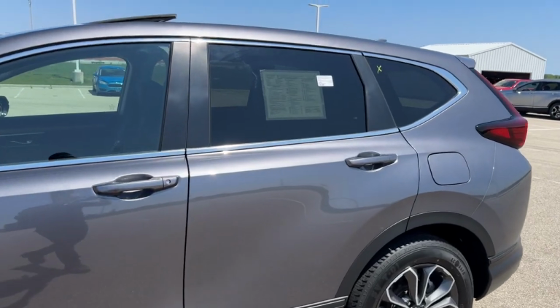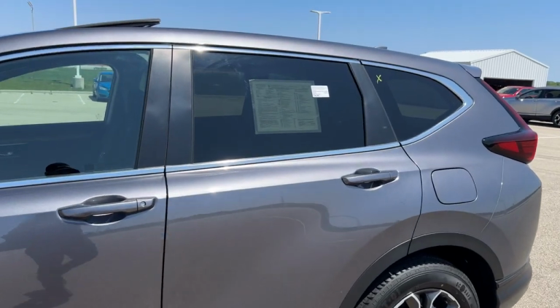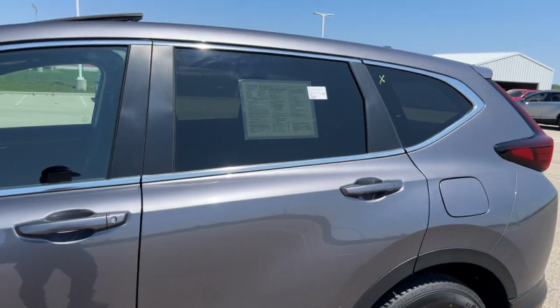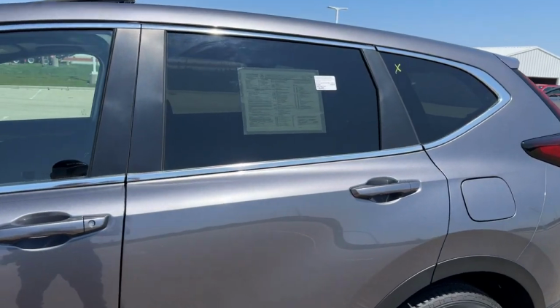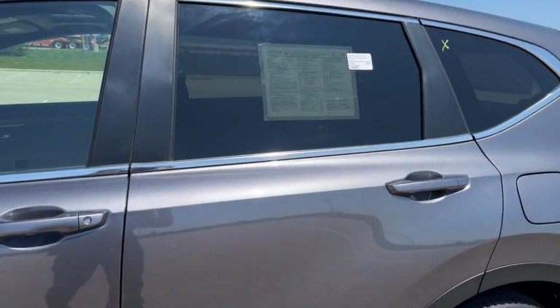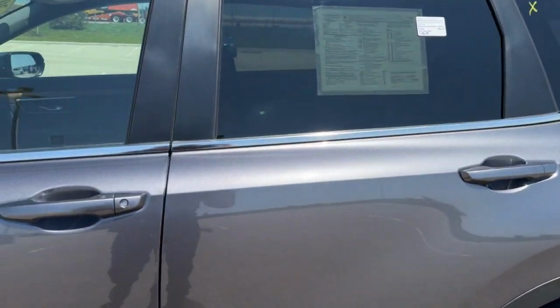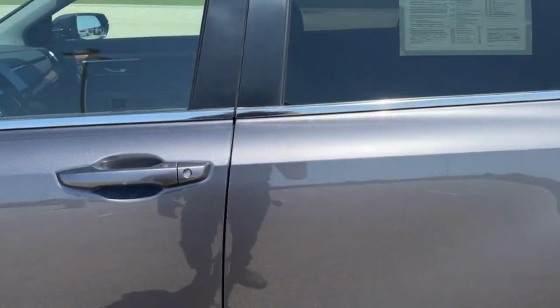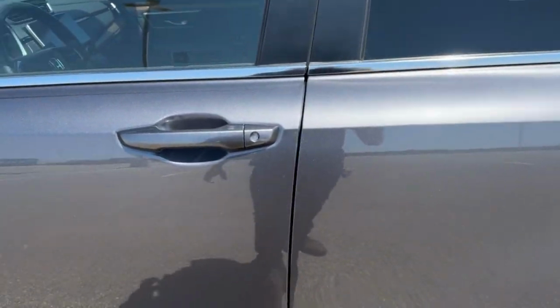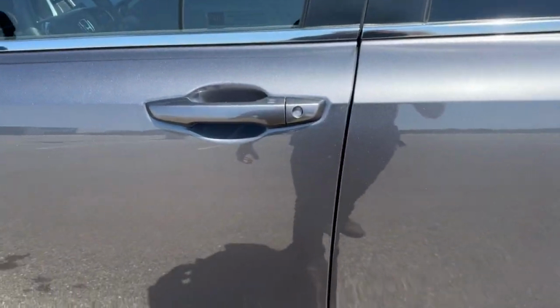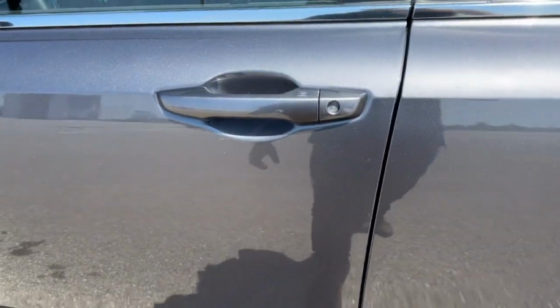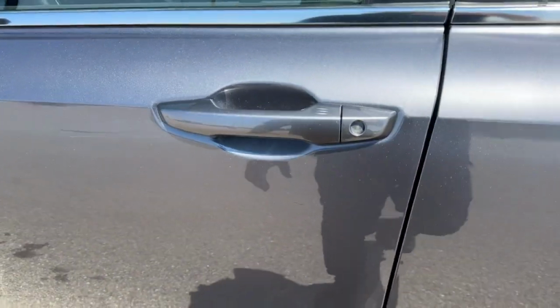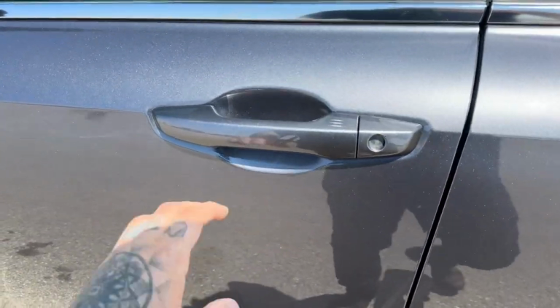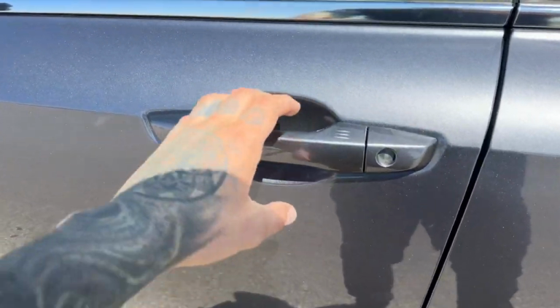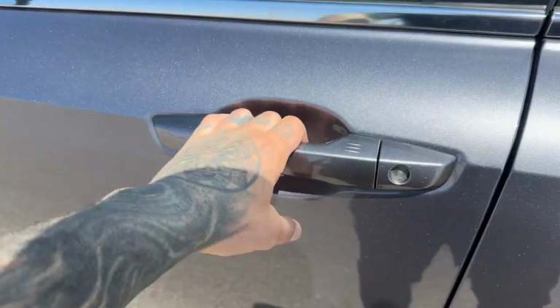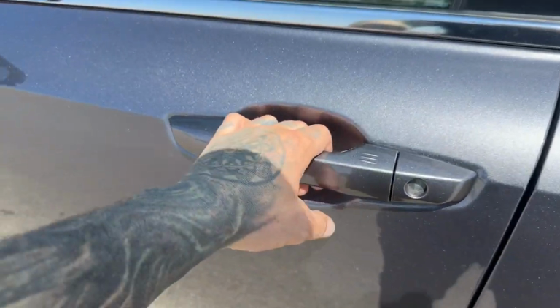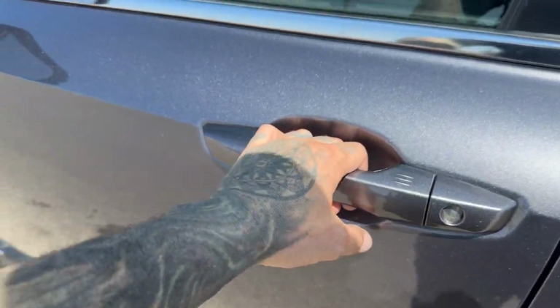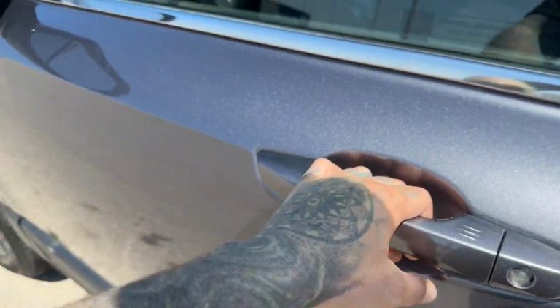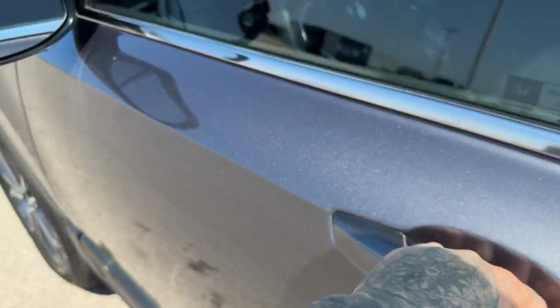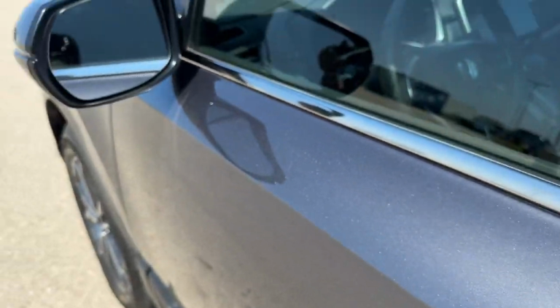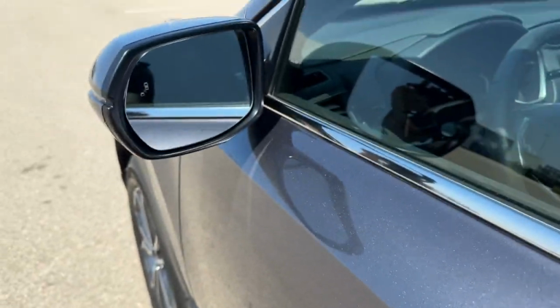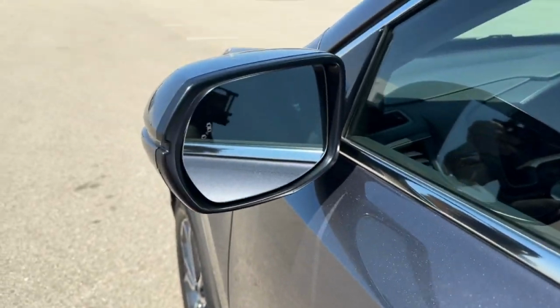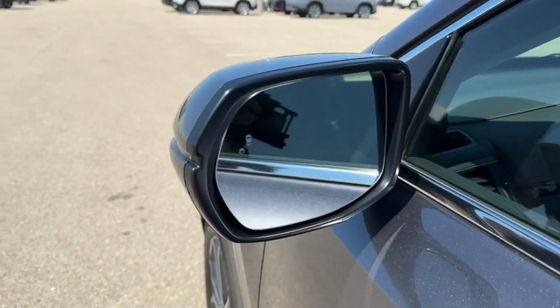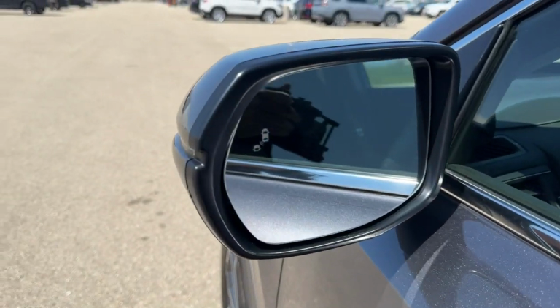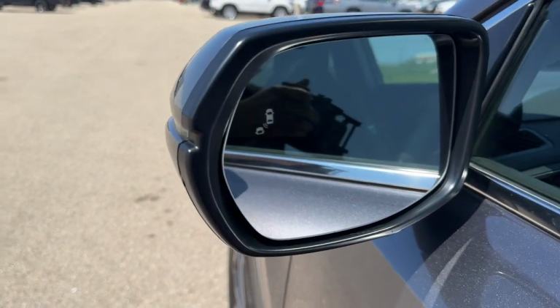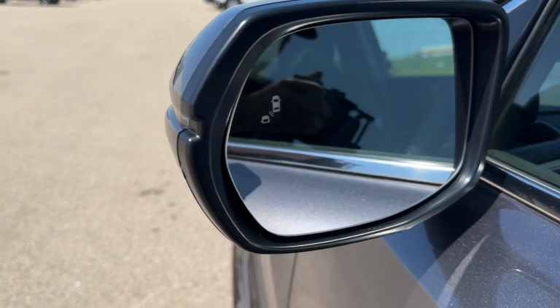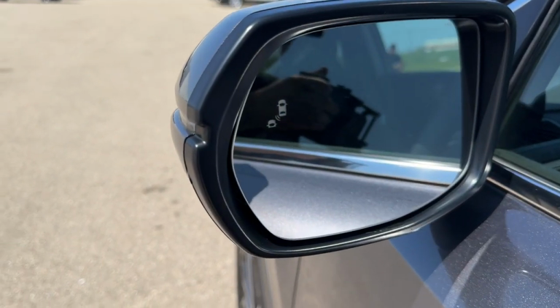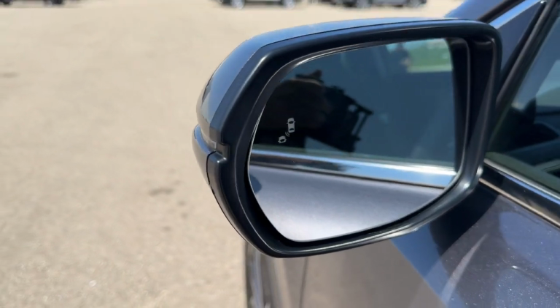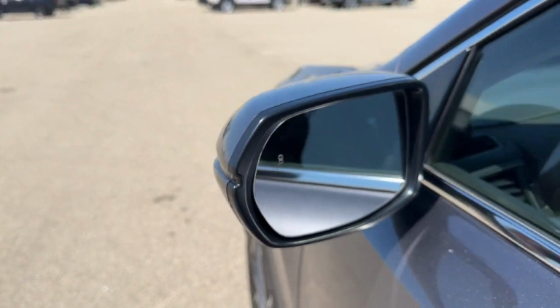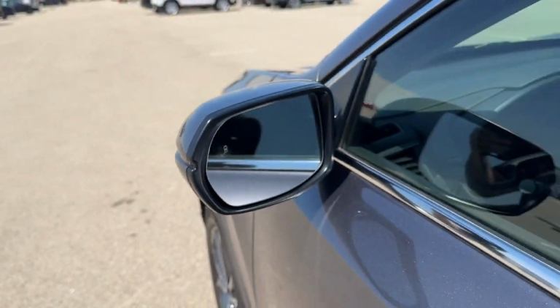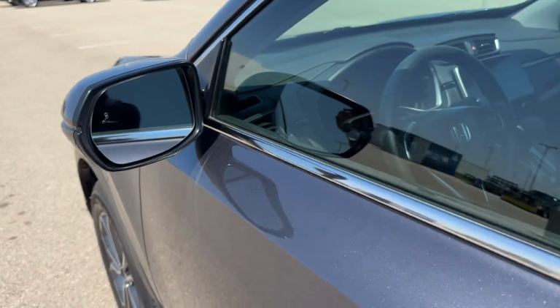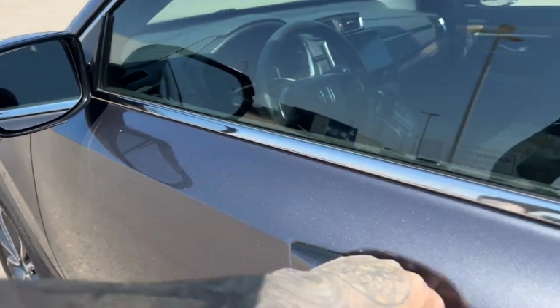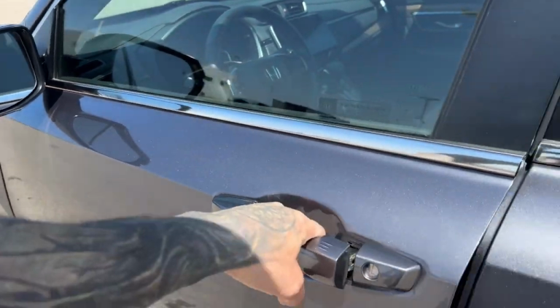You've got tinted back windows, keyless entry and remote start, and blind spot monitors.